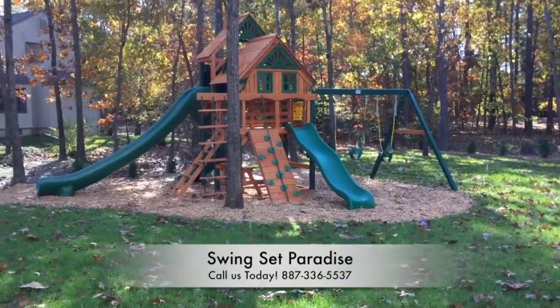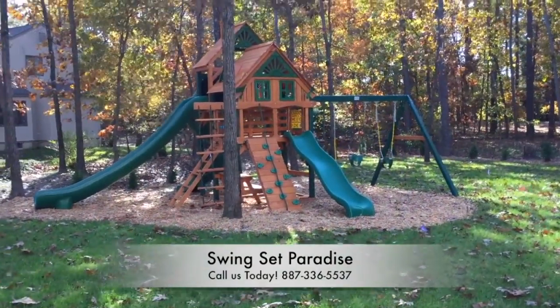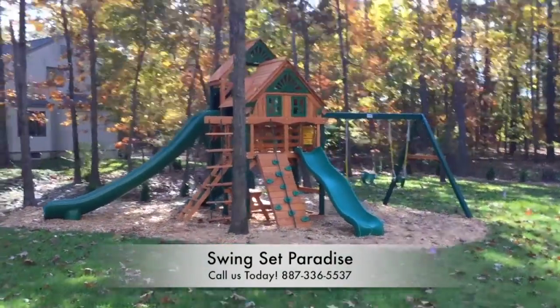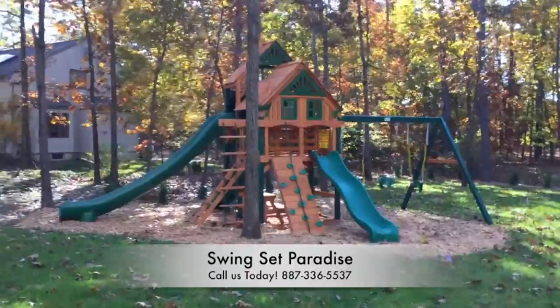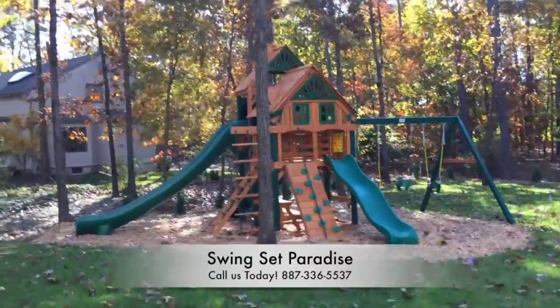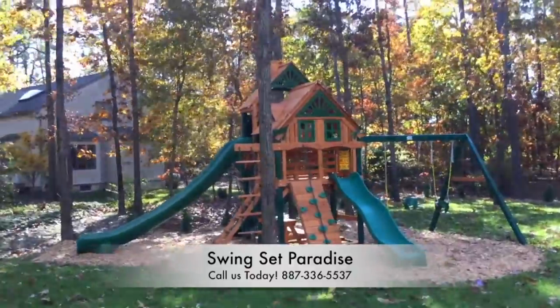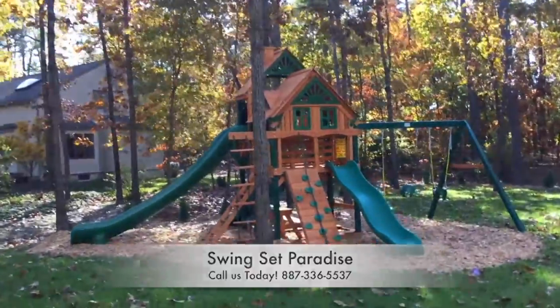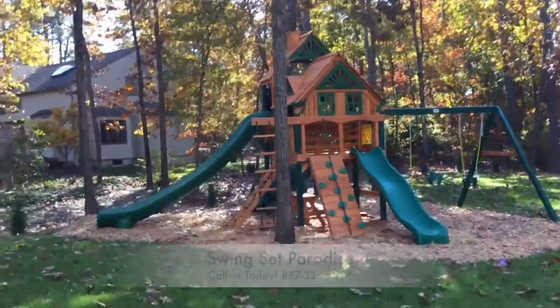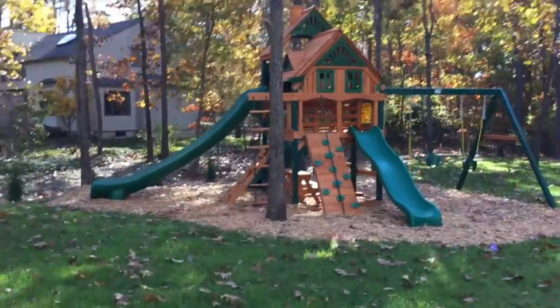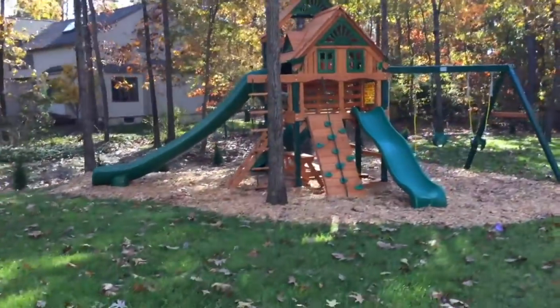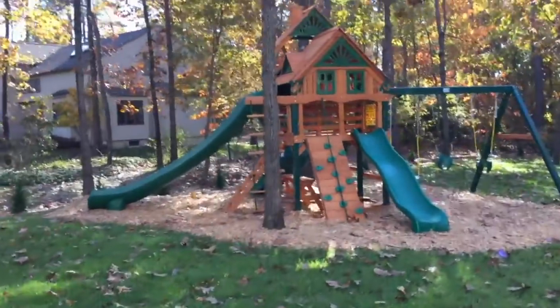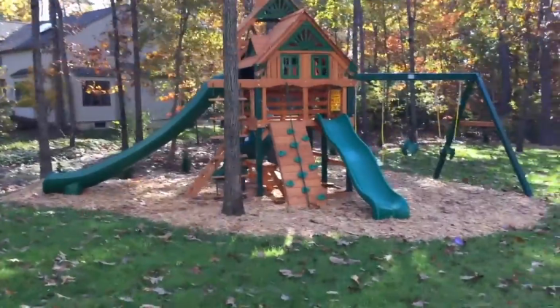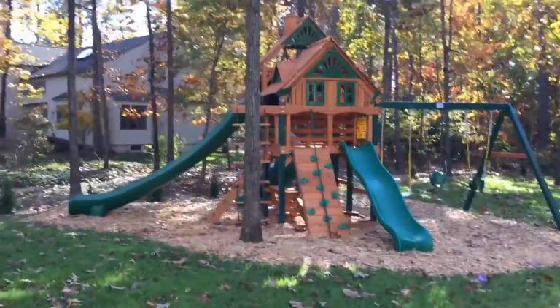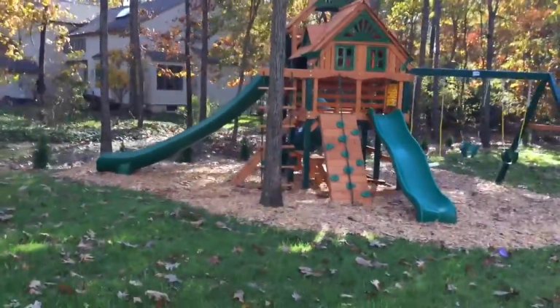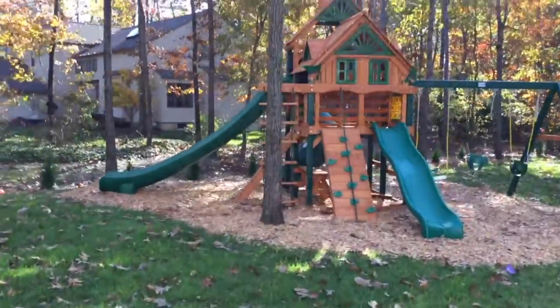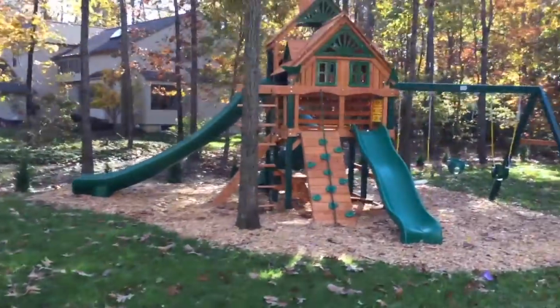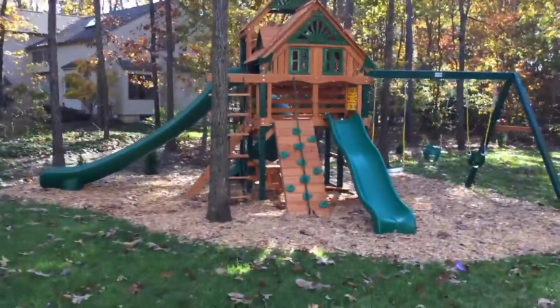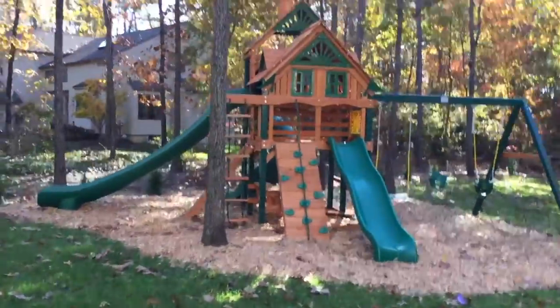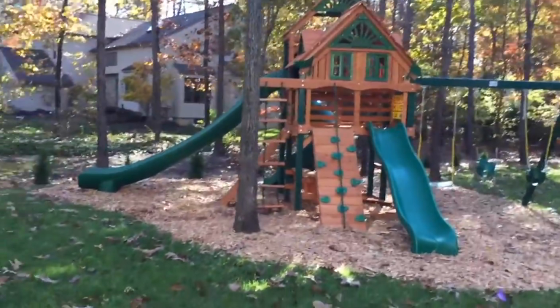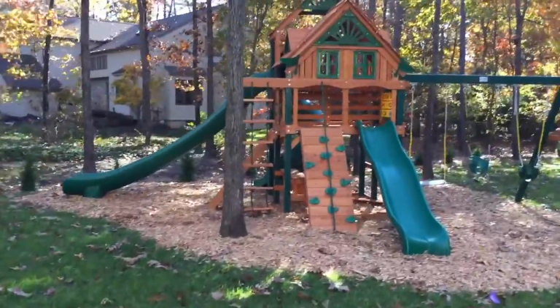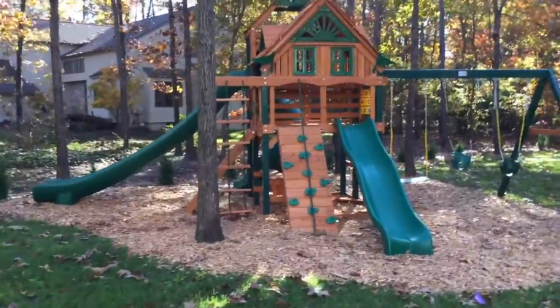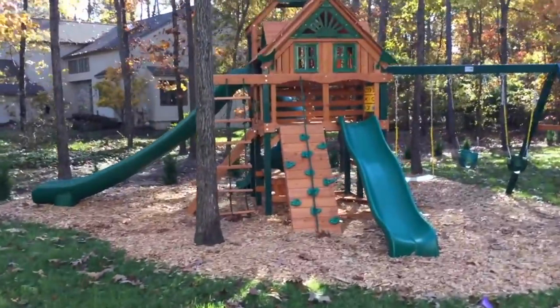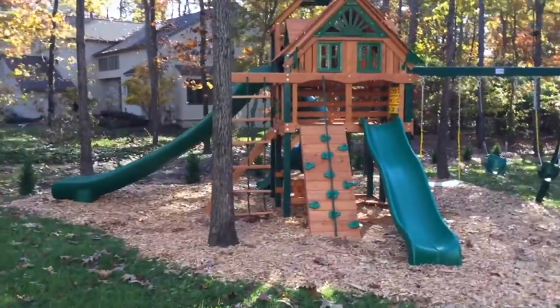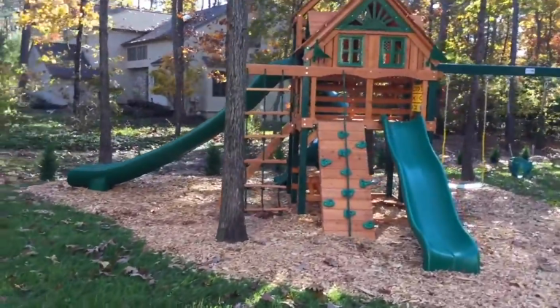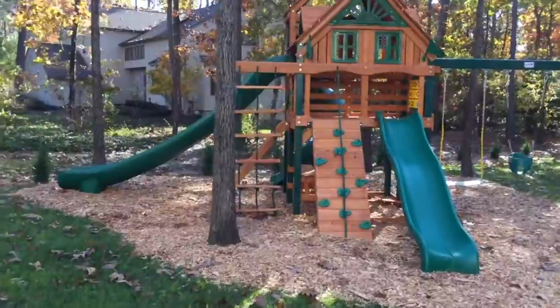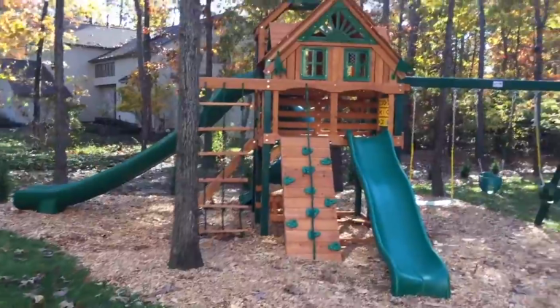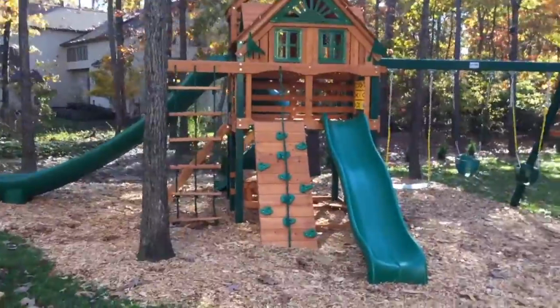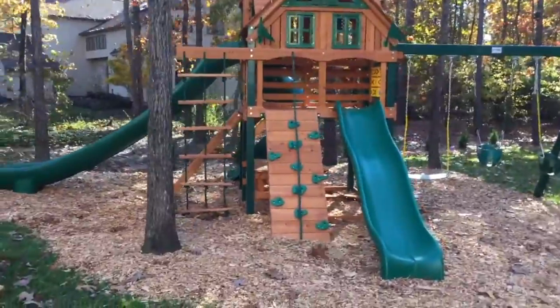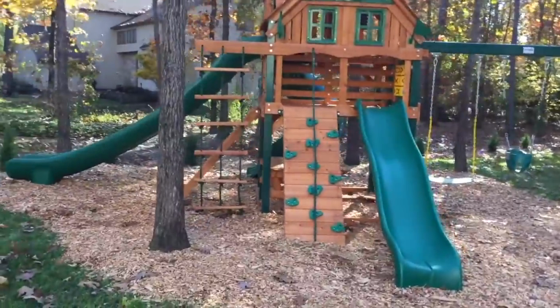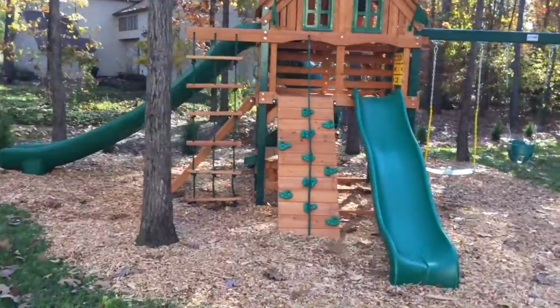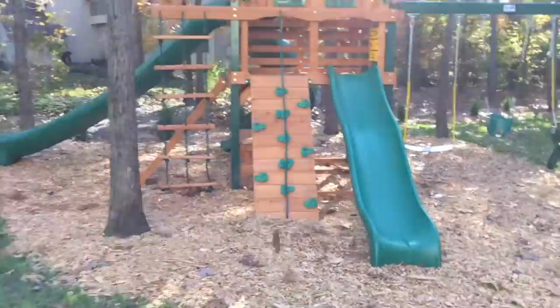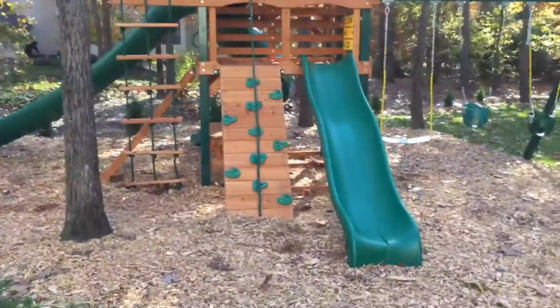Good morning, everyone. Swings in Paradise here. Just finished installing a Gorilla Great Sky 2 Treehouse.